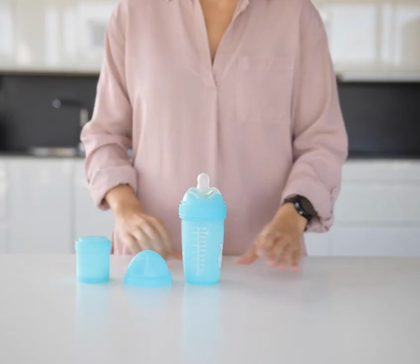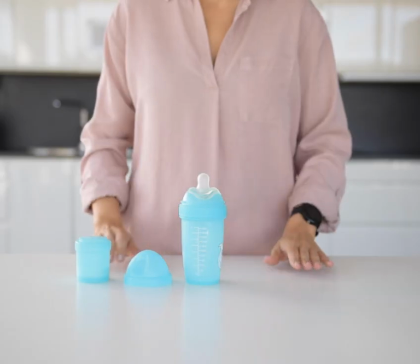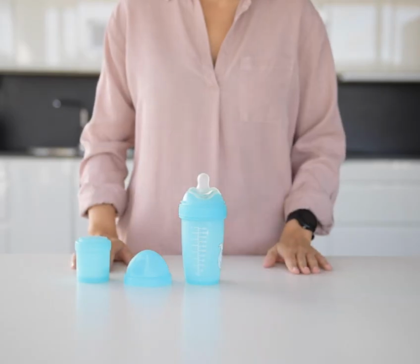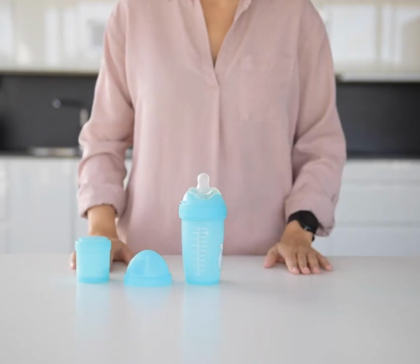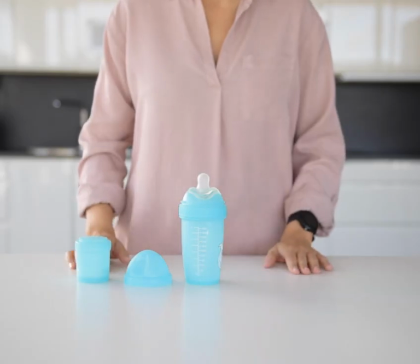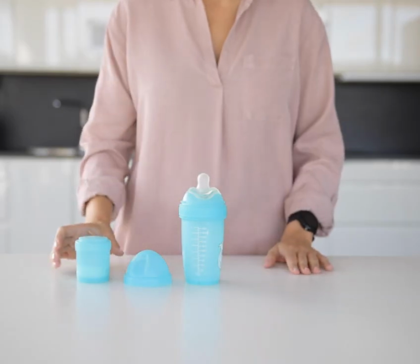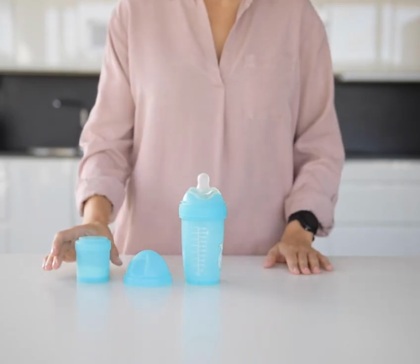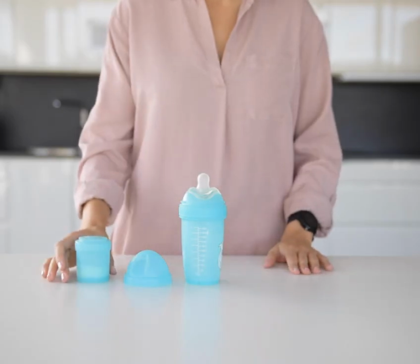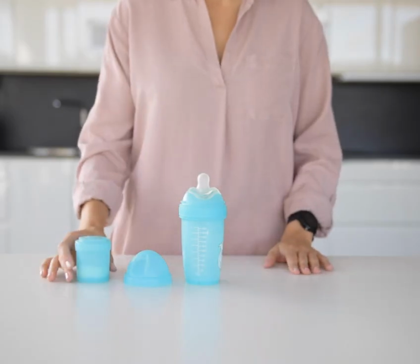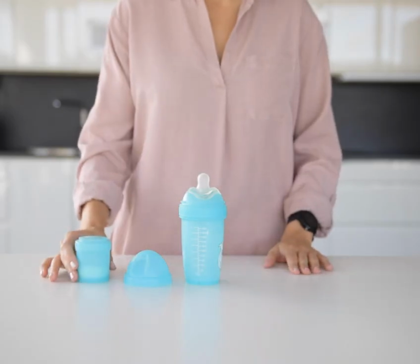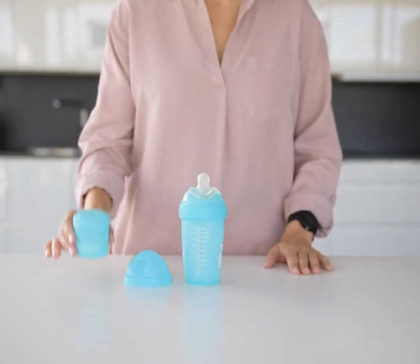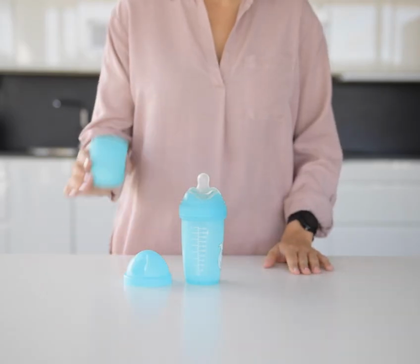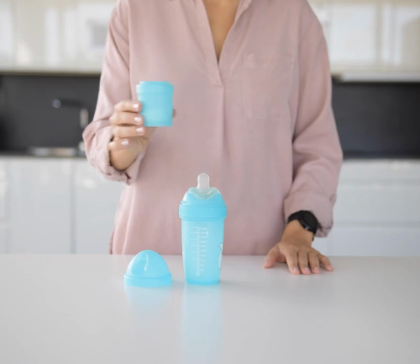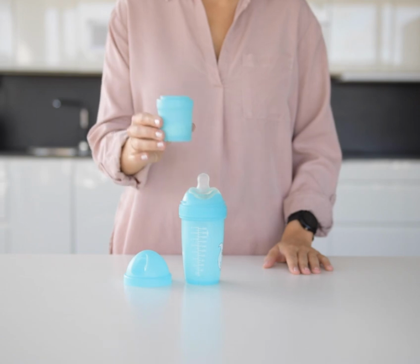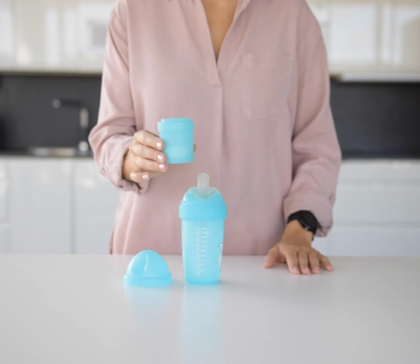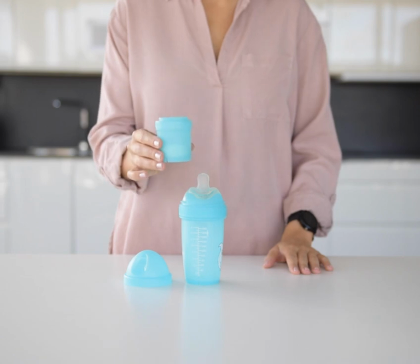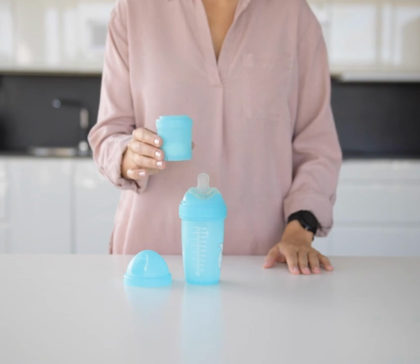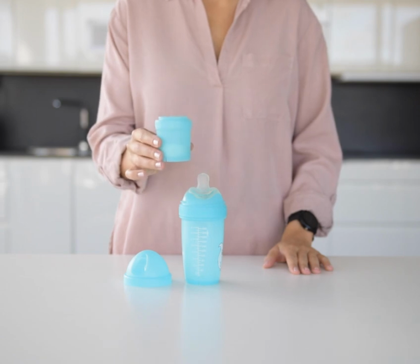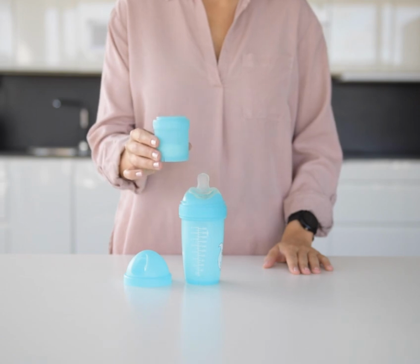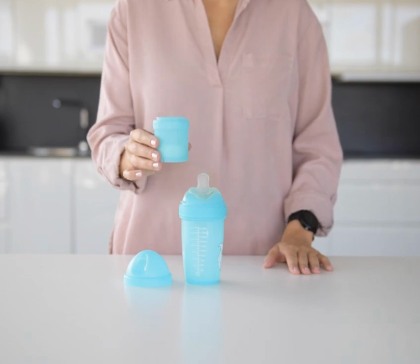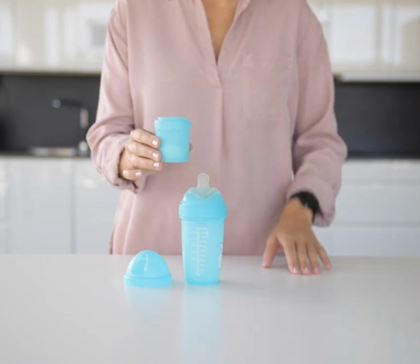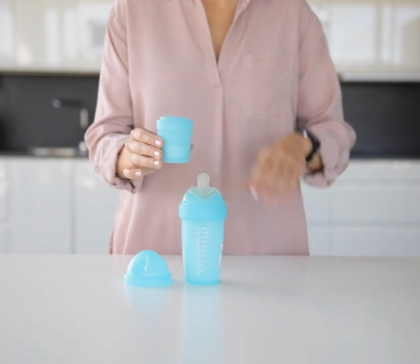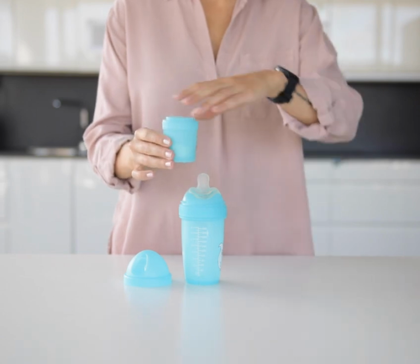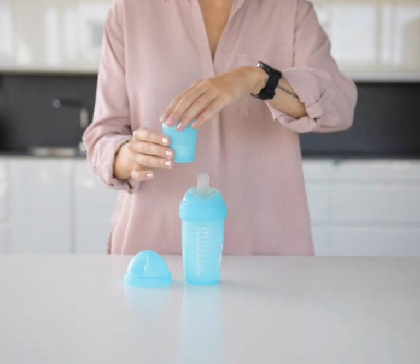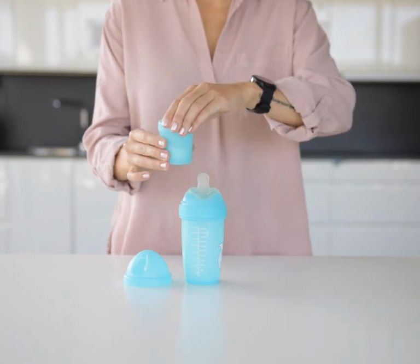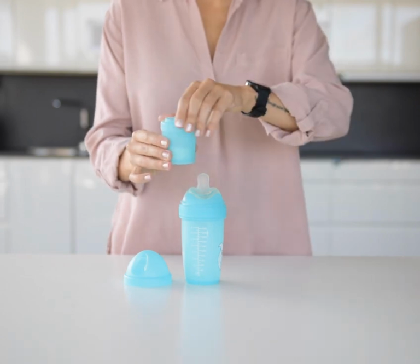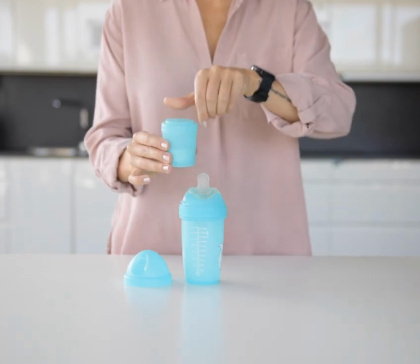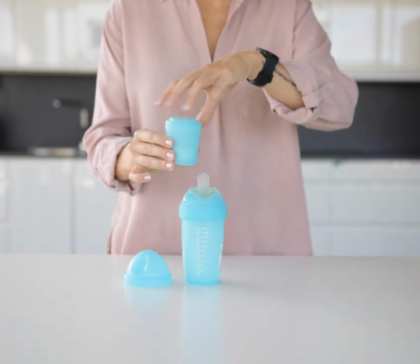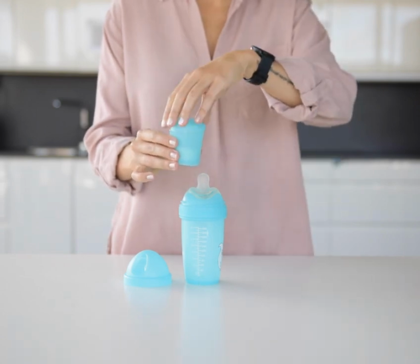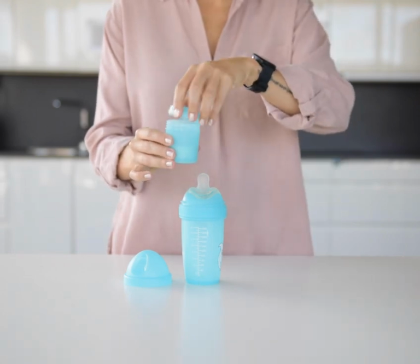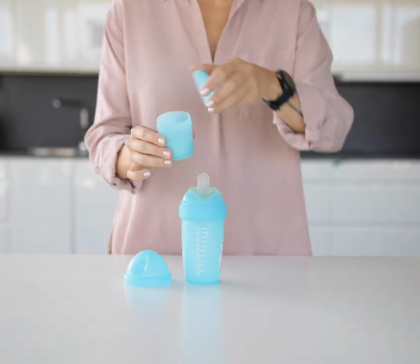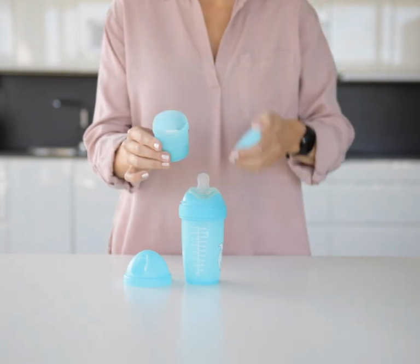The Baby Bottle comes with an attachable storage container, perfect for storing portions of formula on the go.